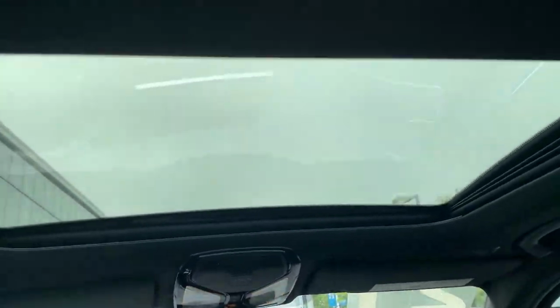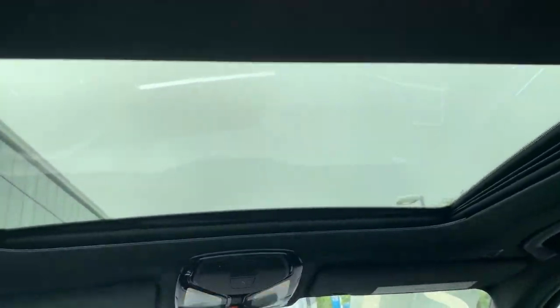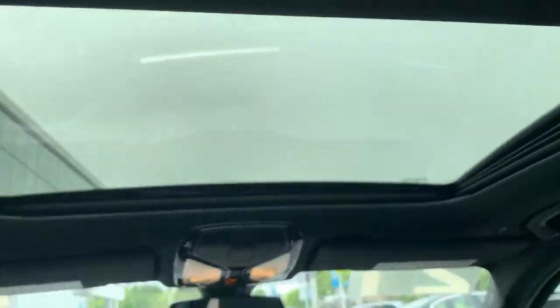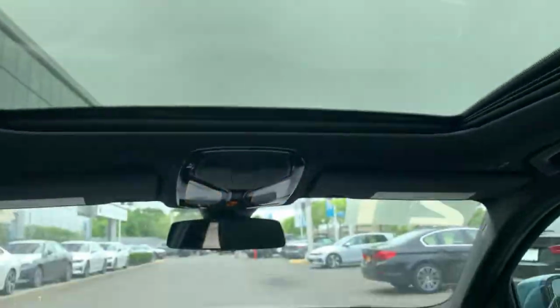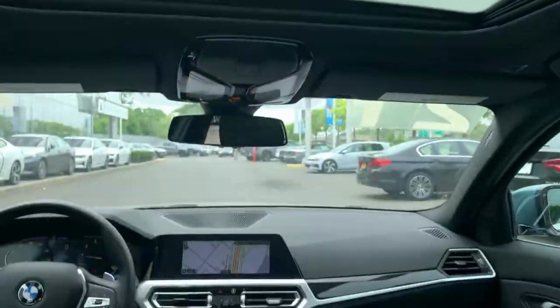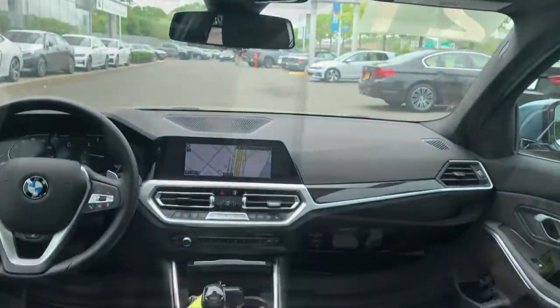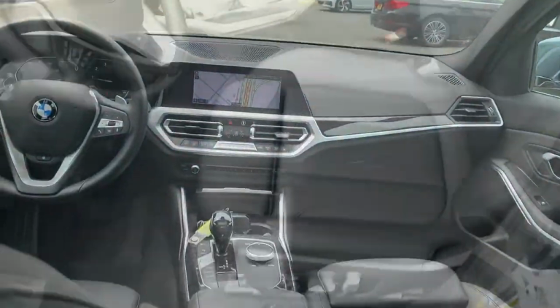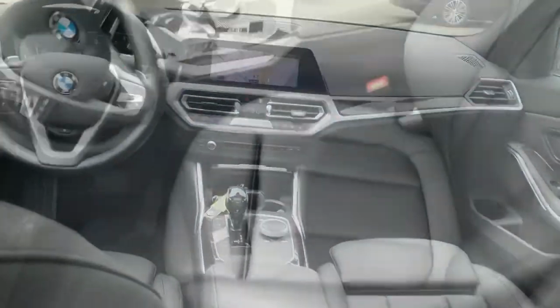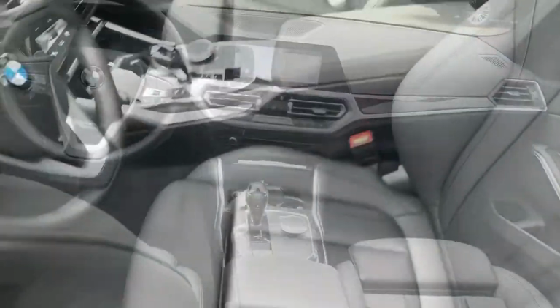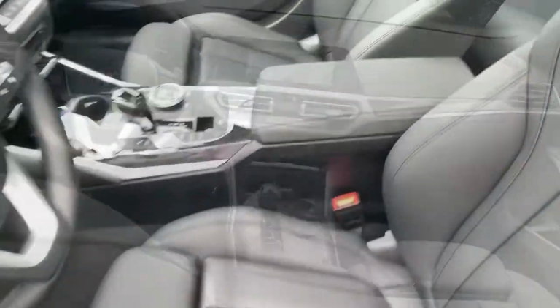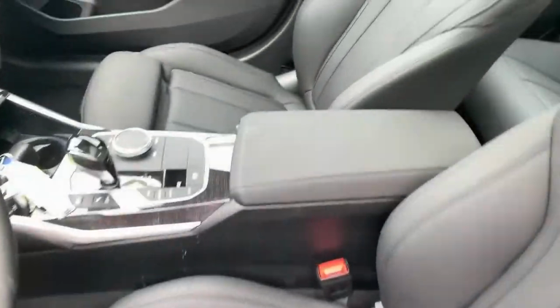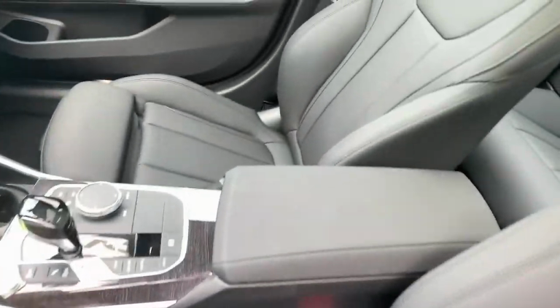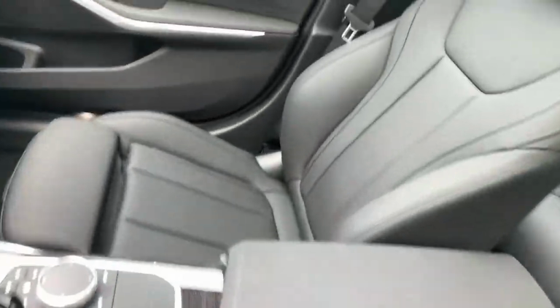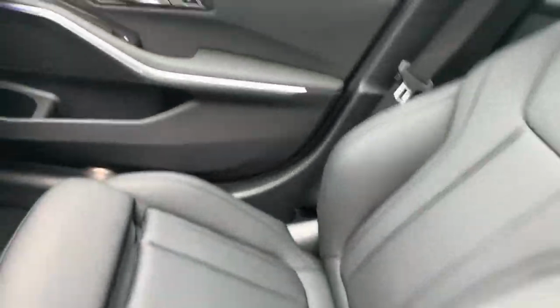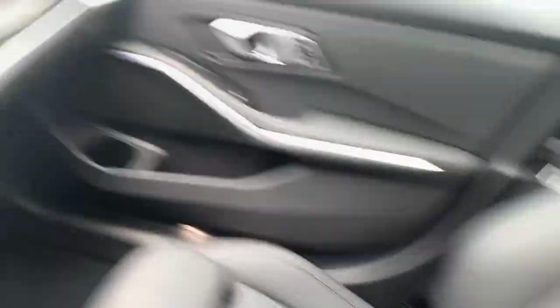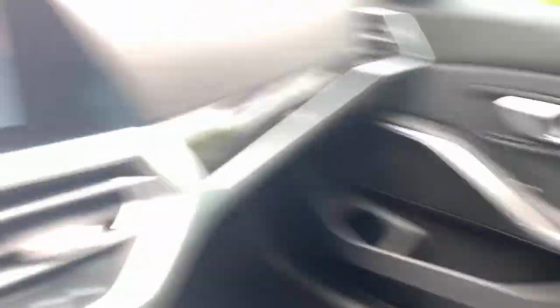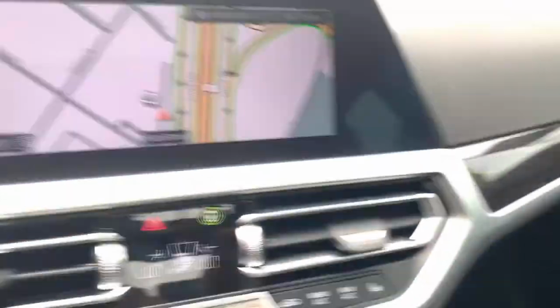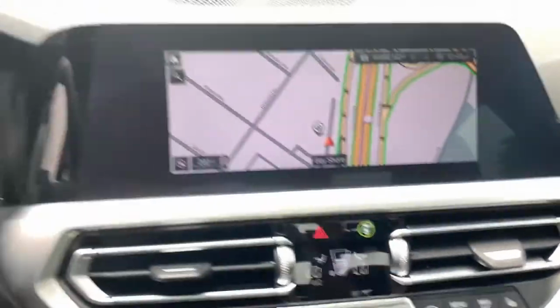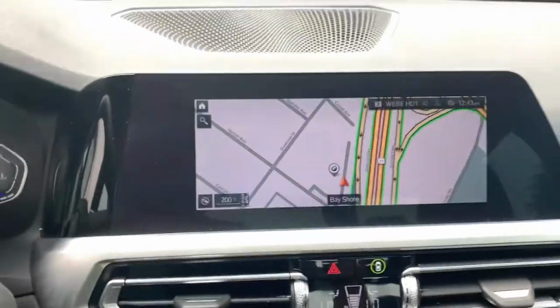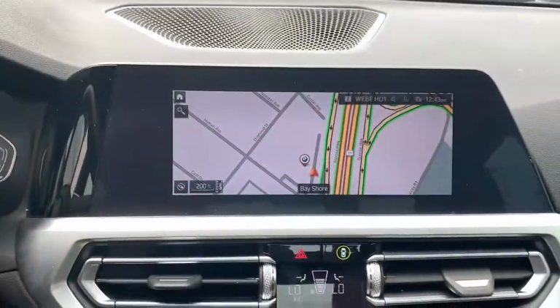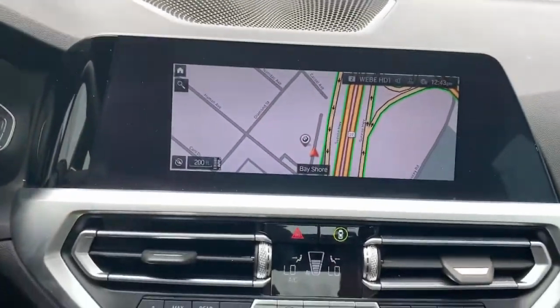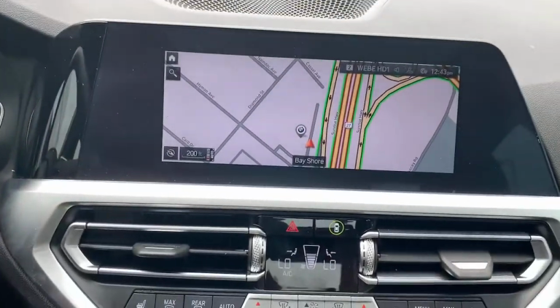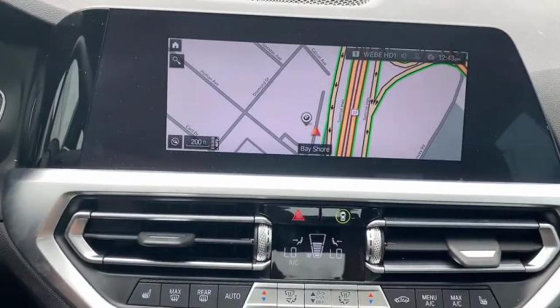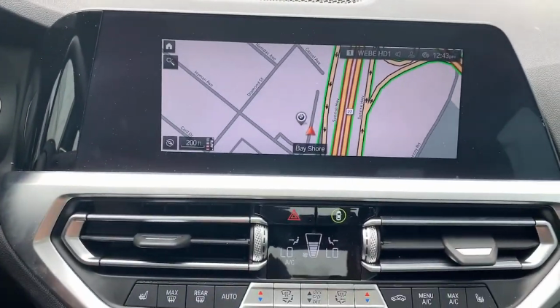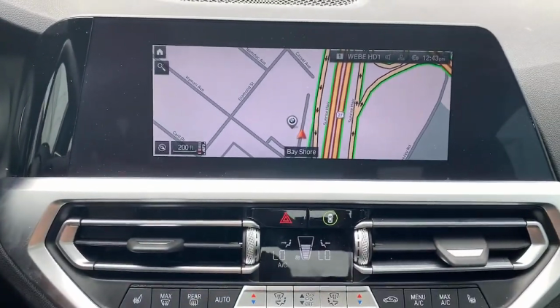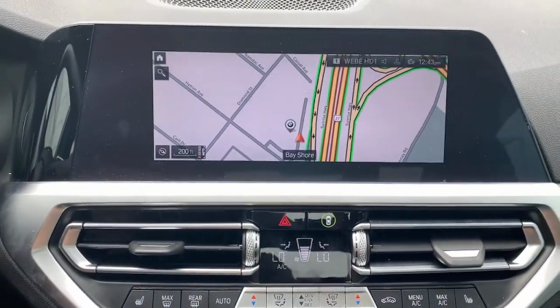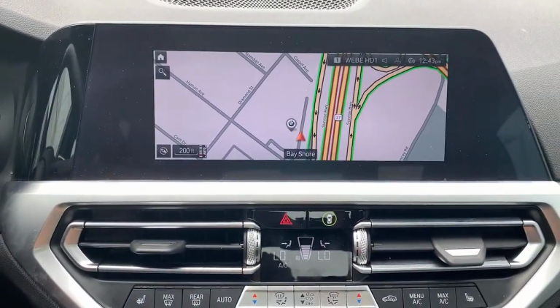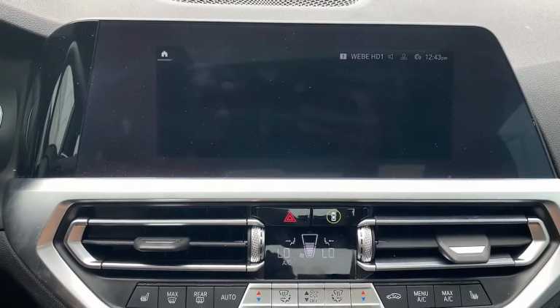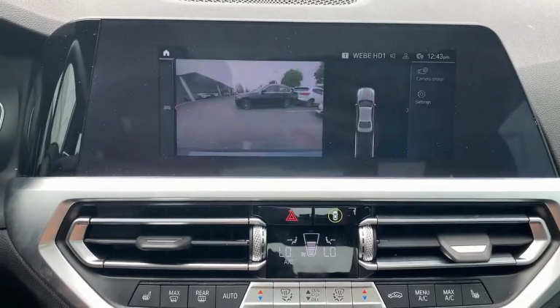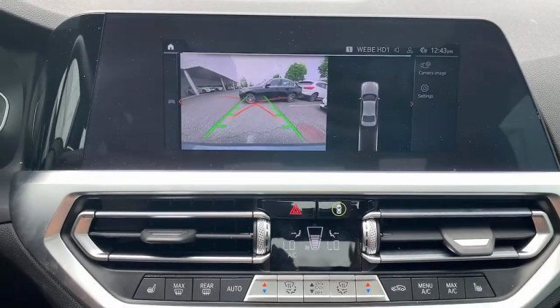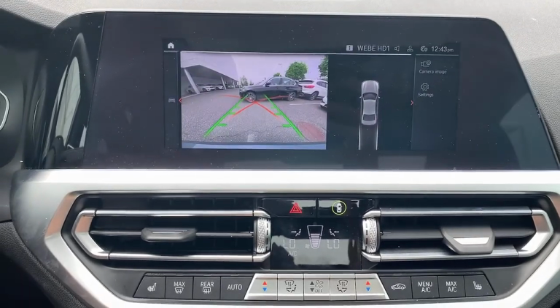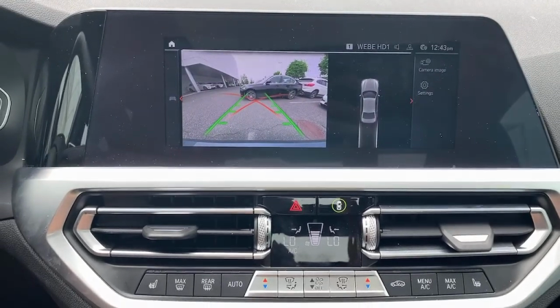Experience the excitement of driving an iconic sports sedan. Get behind the wheel of the 3 Series.